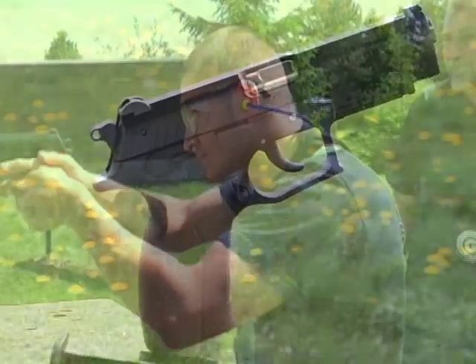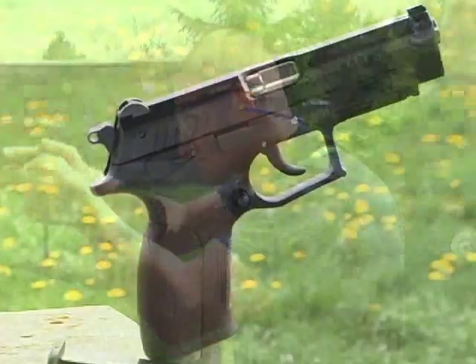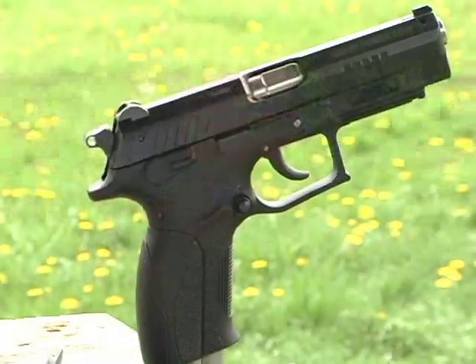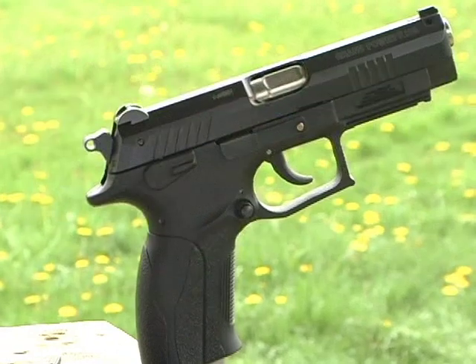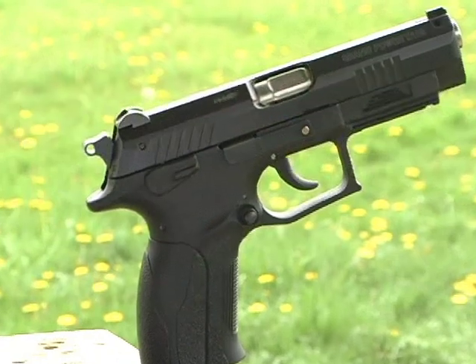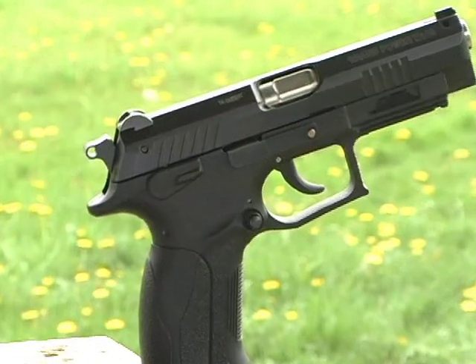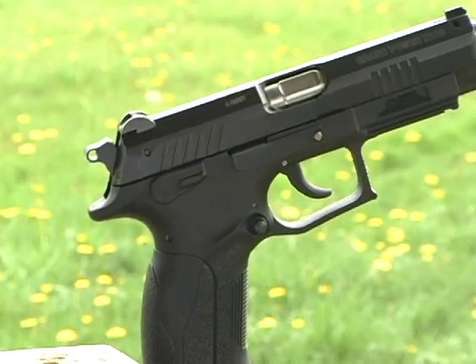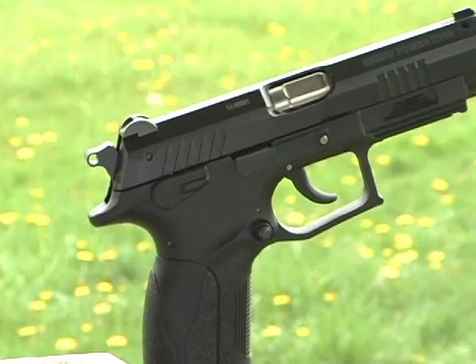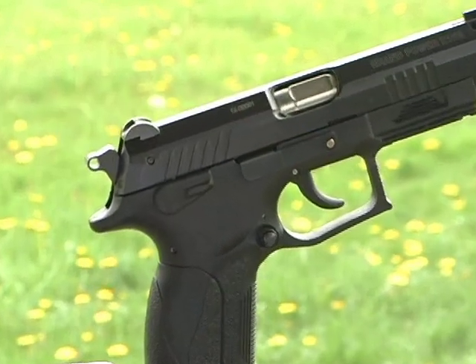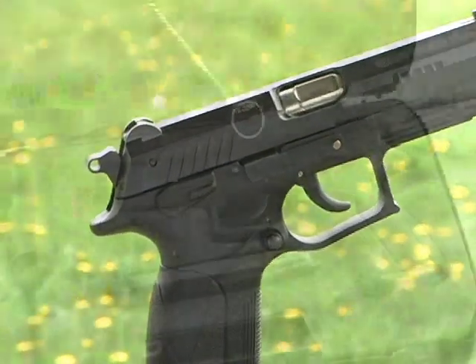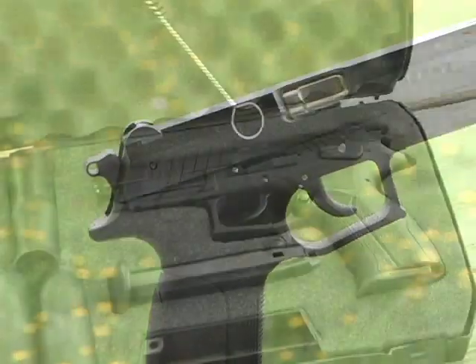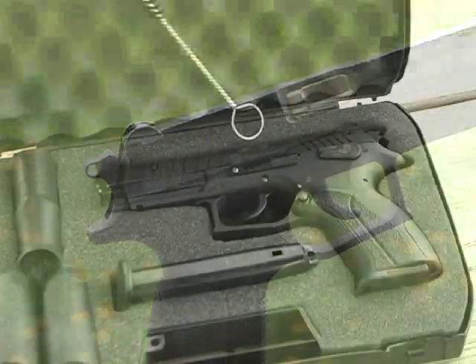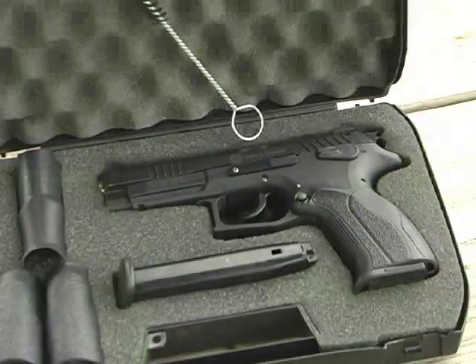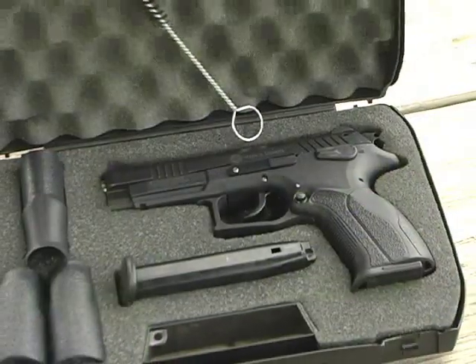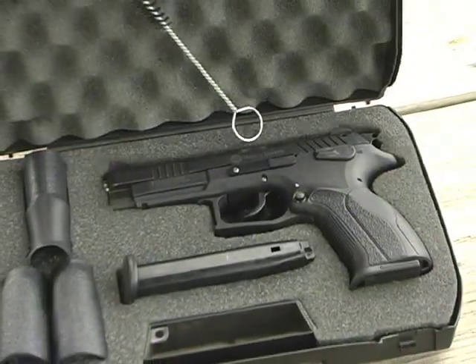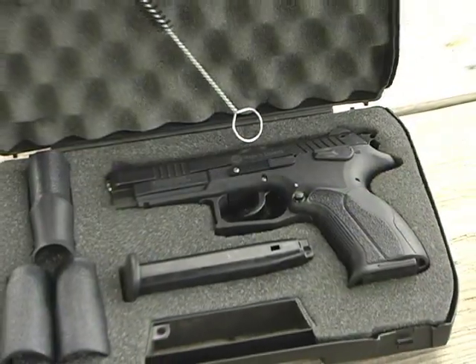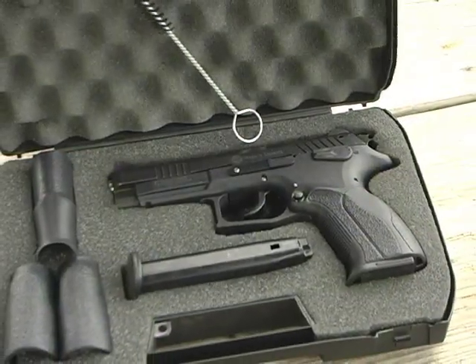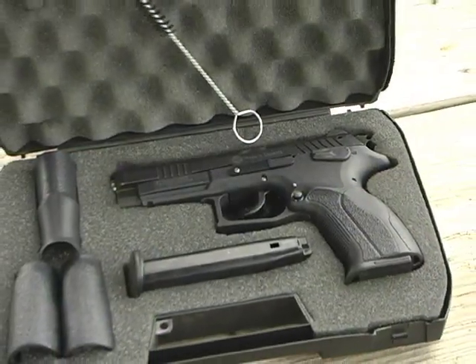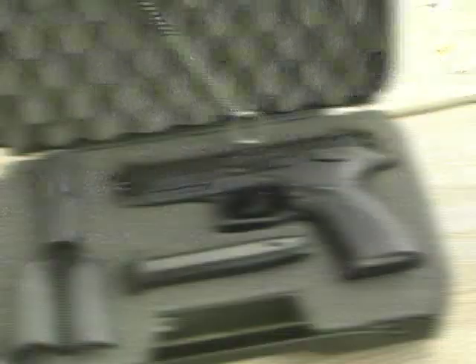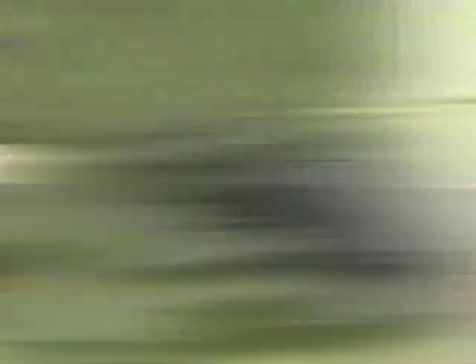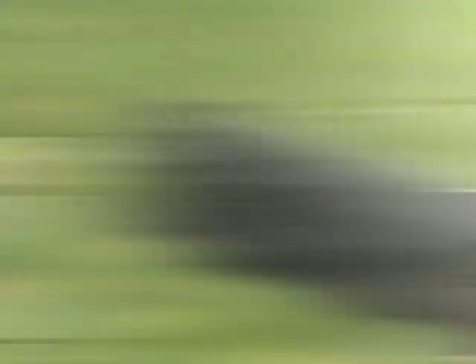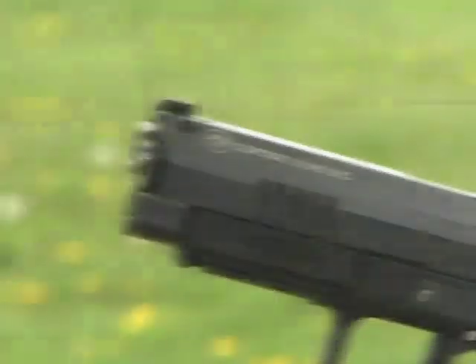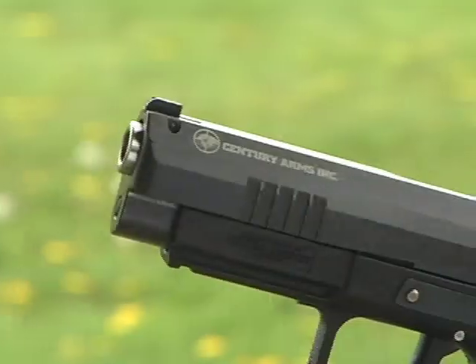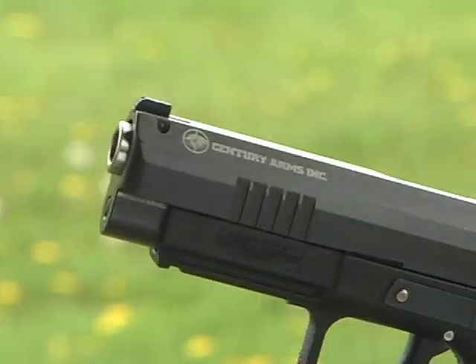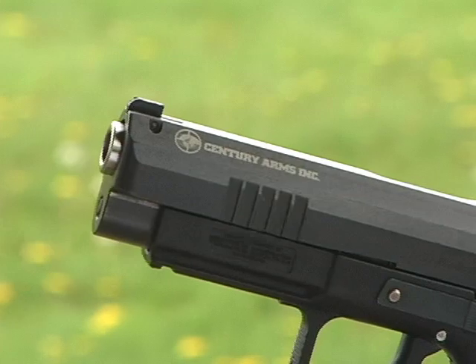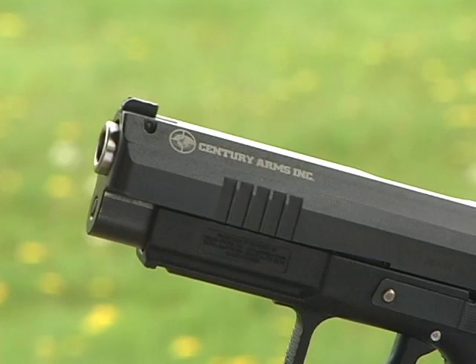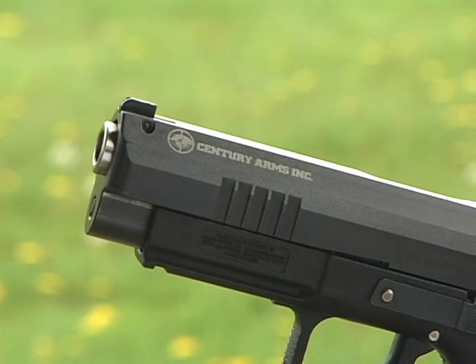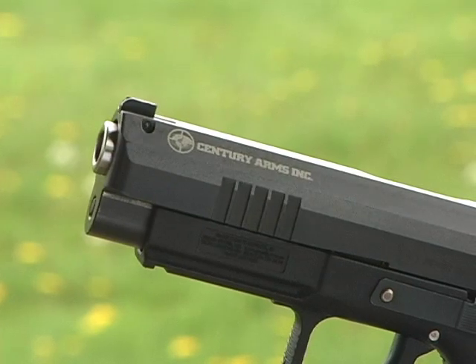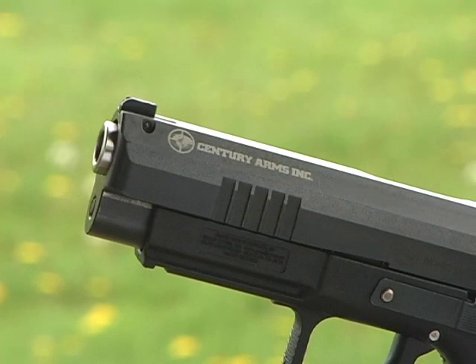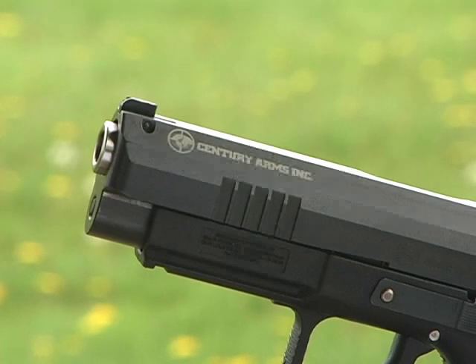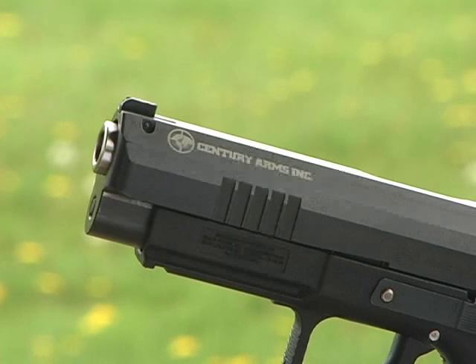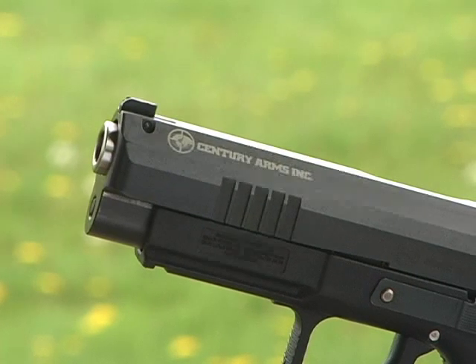Grand Power's K100 MK7 pistol is distributed exclusively in the U.S. by Century International Arms, Inc.